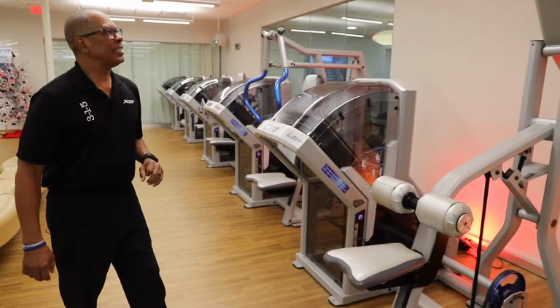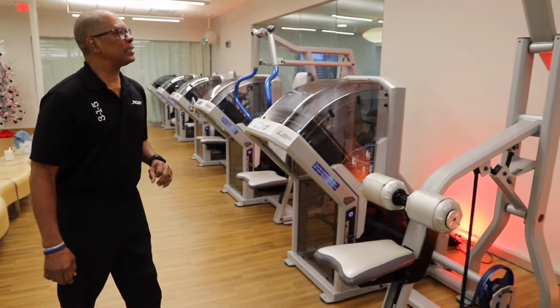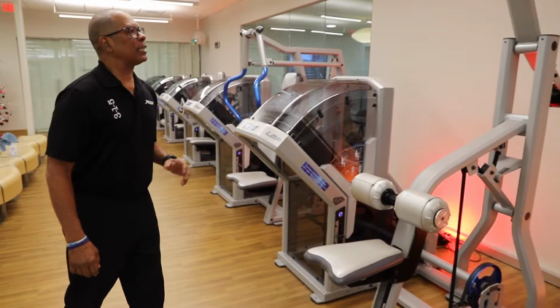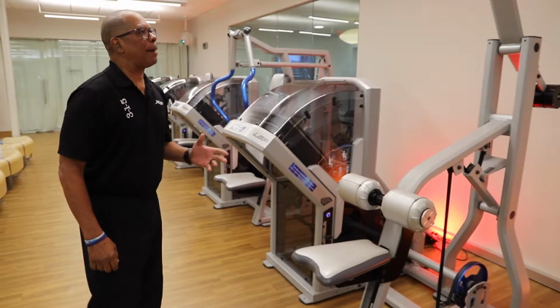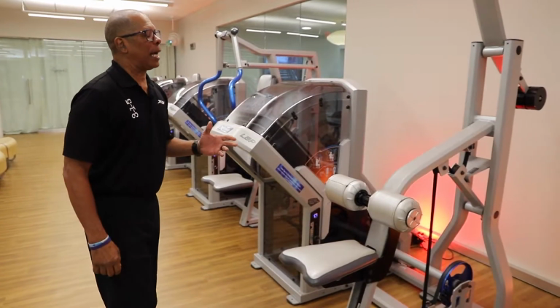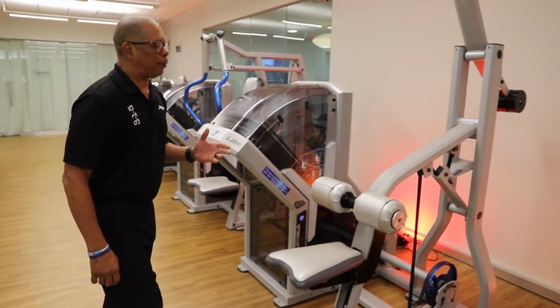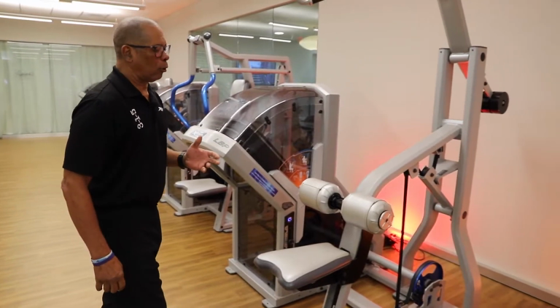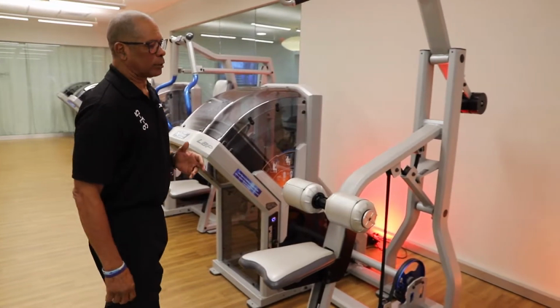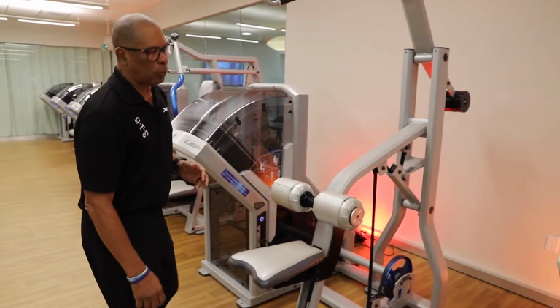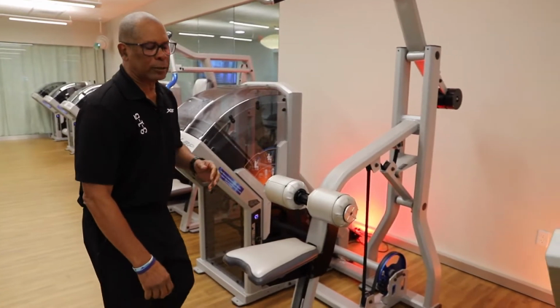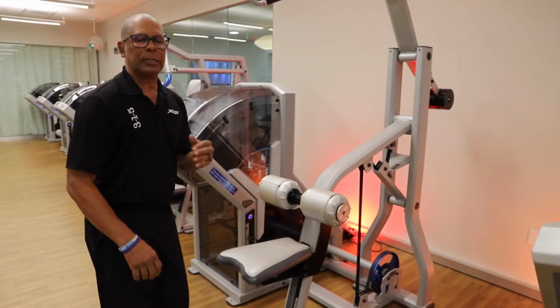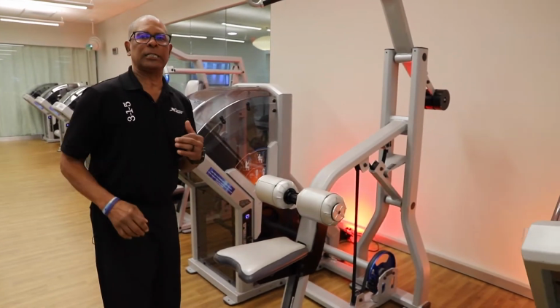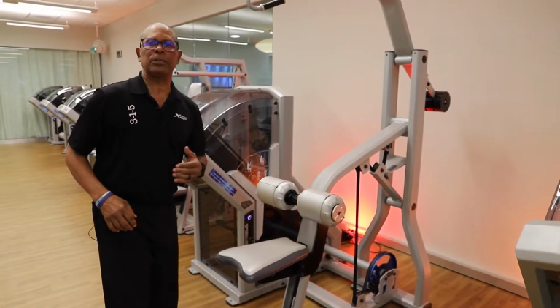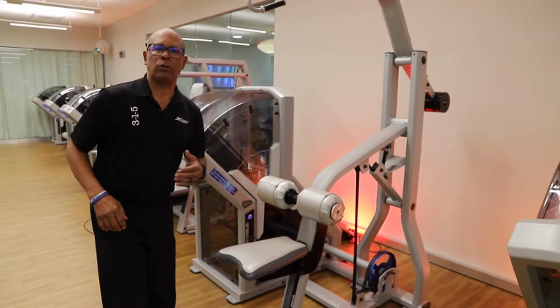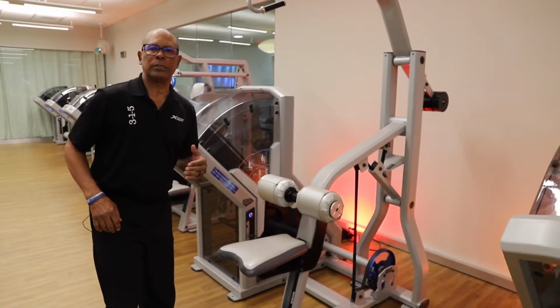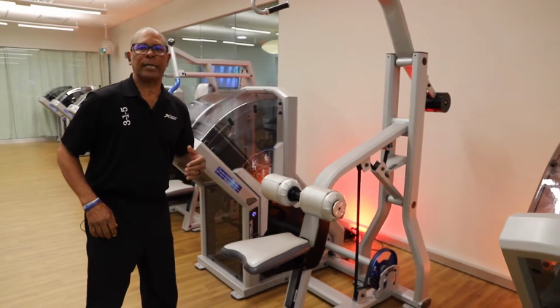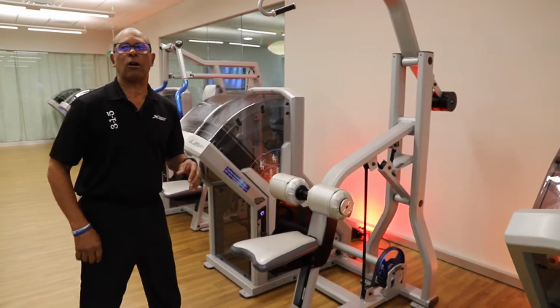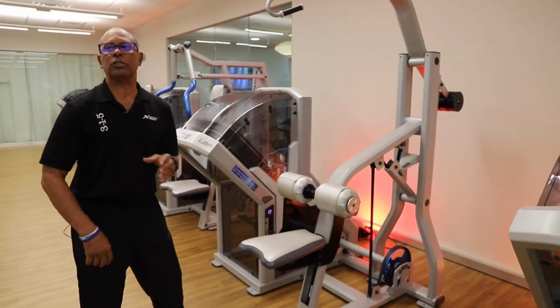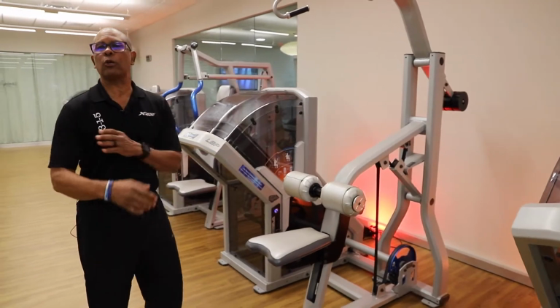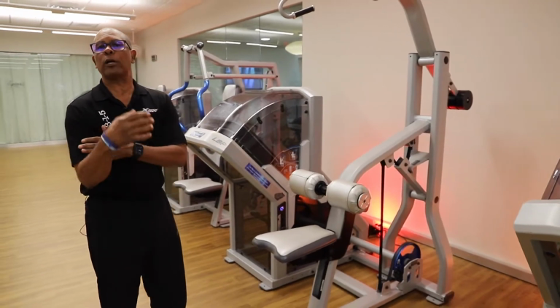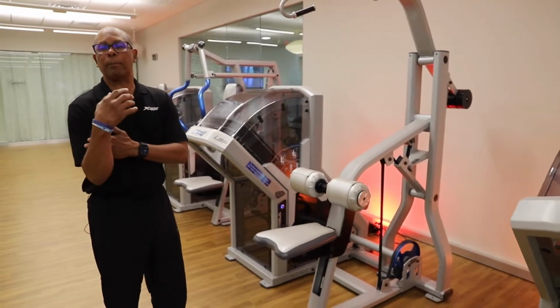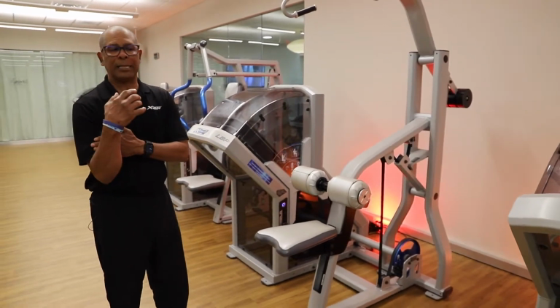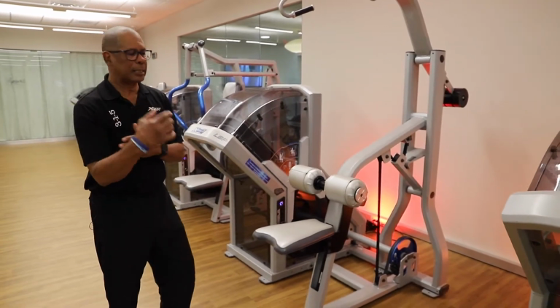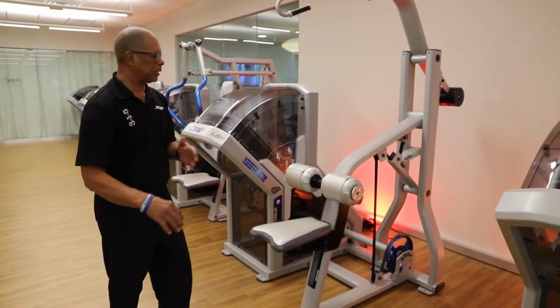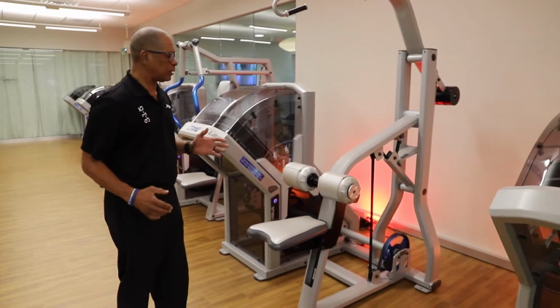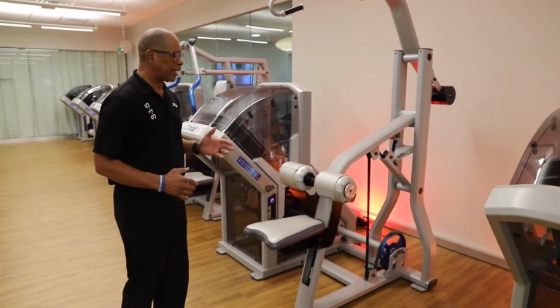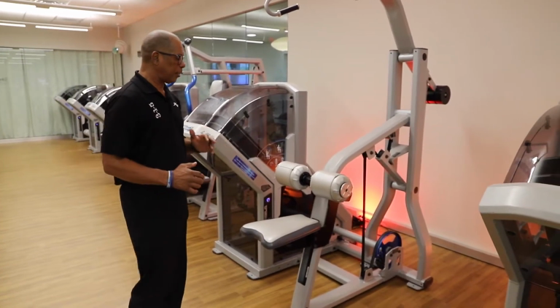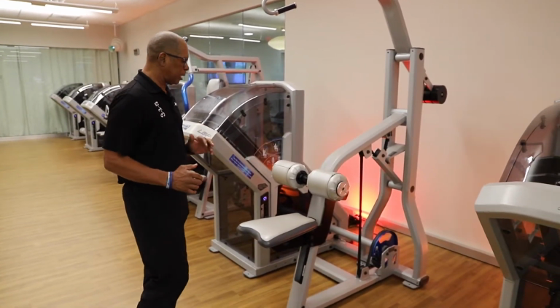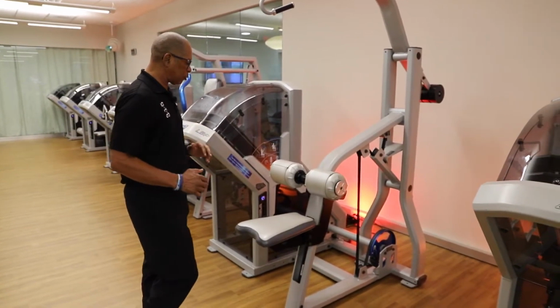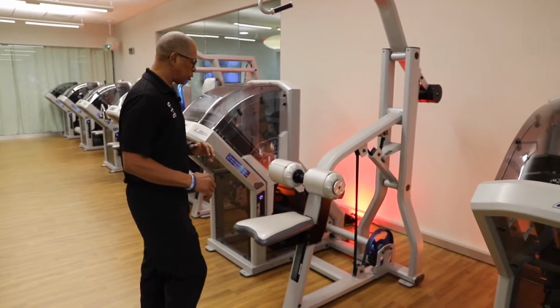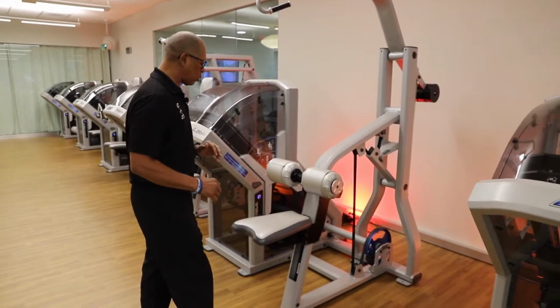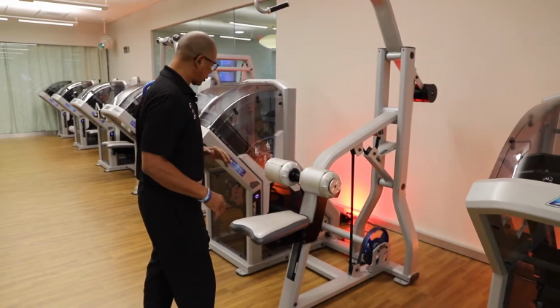This is a lat-back pull. It's going to work your latissimus dorsi, and it's also going to work your biceps — that's the secondary muscle that's going to work.